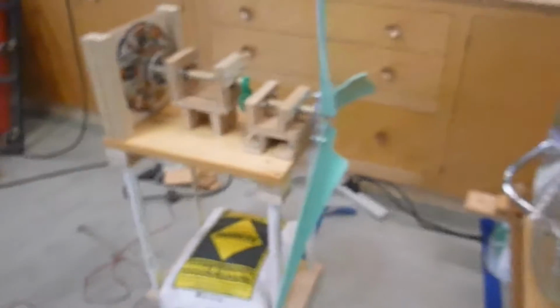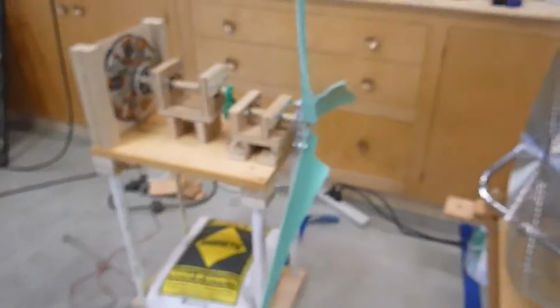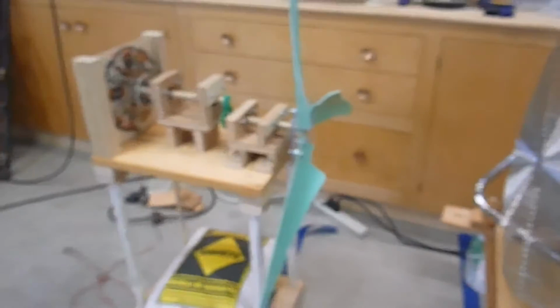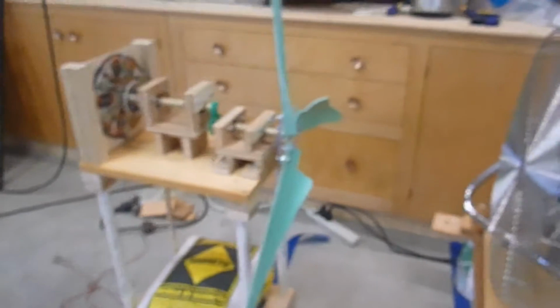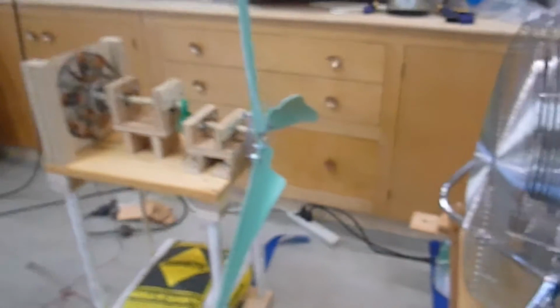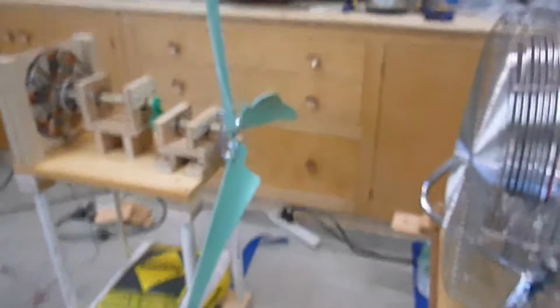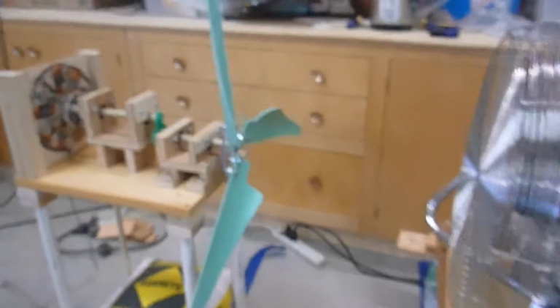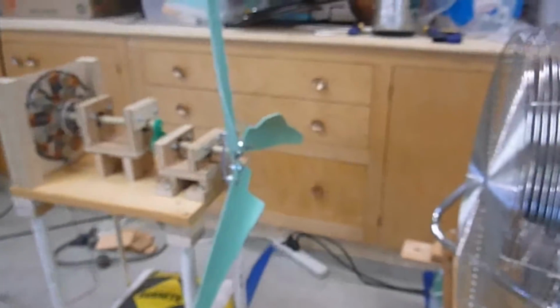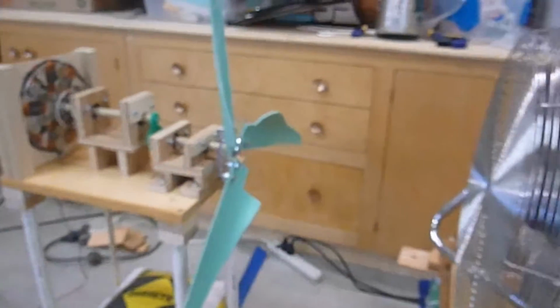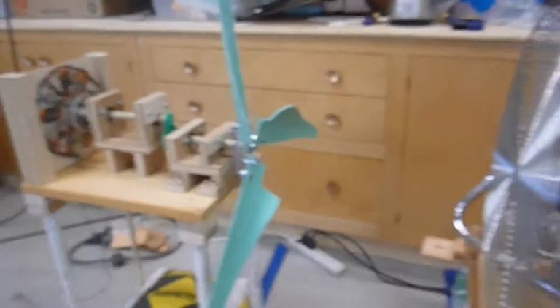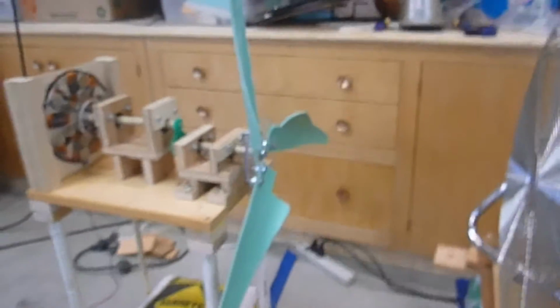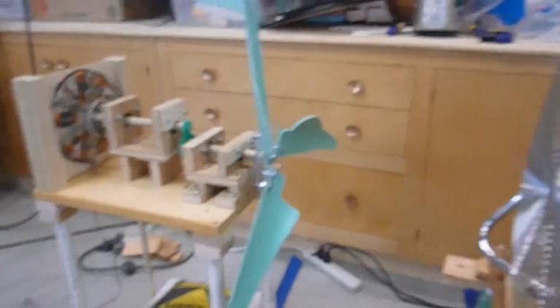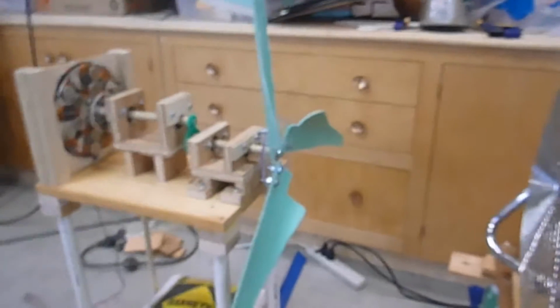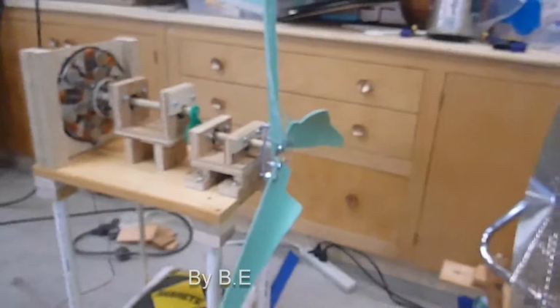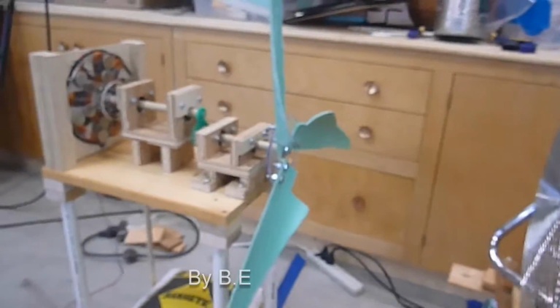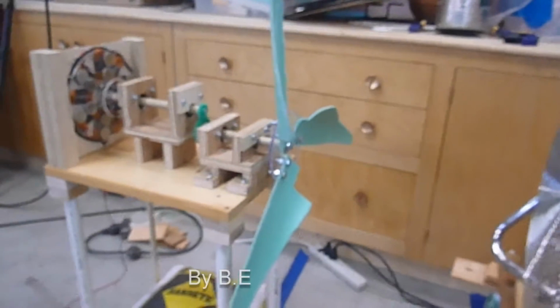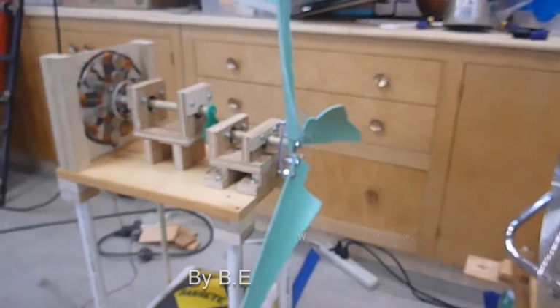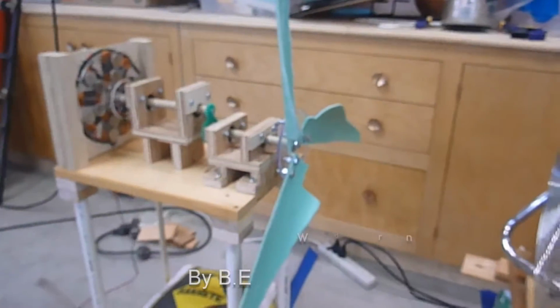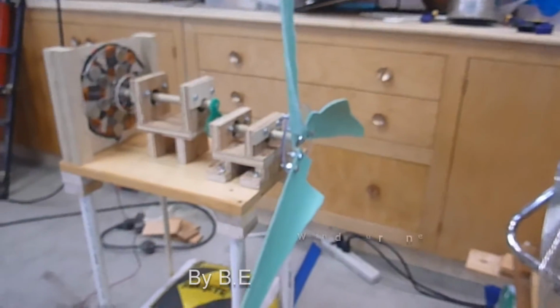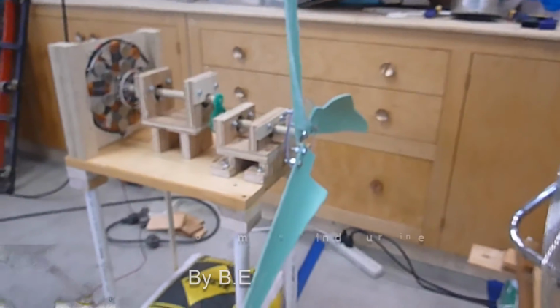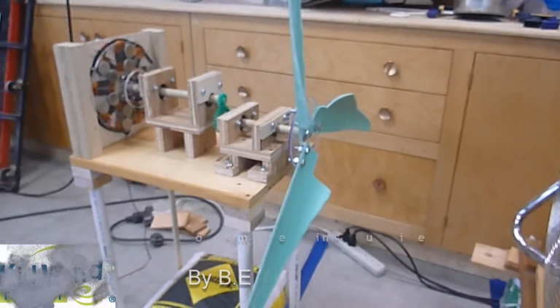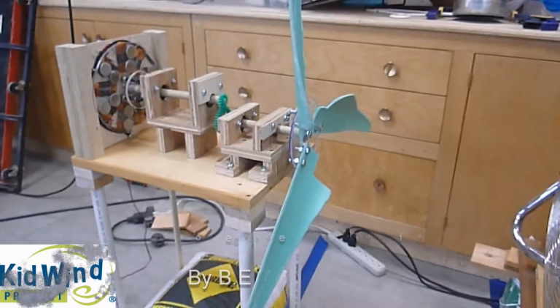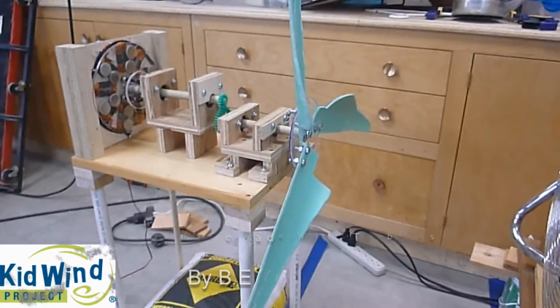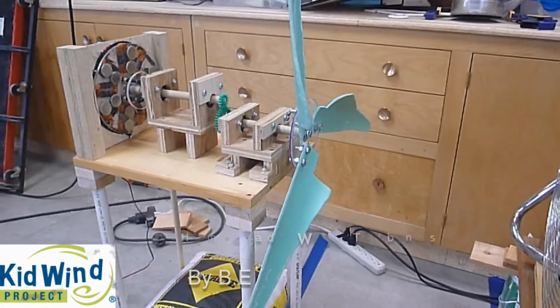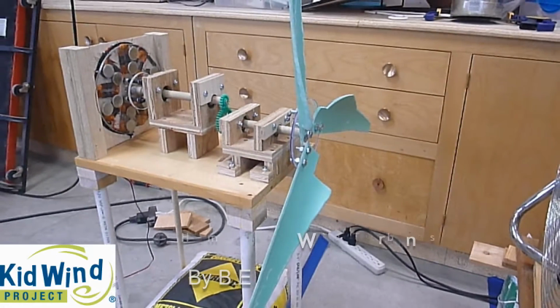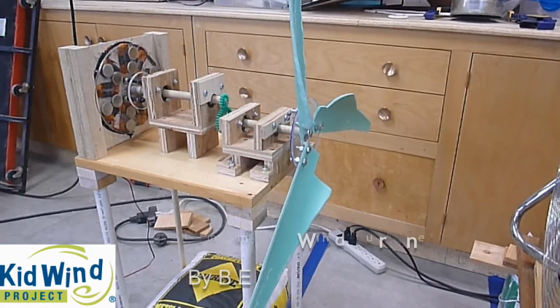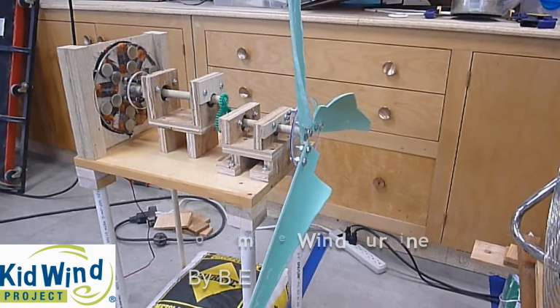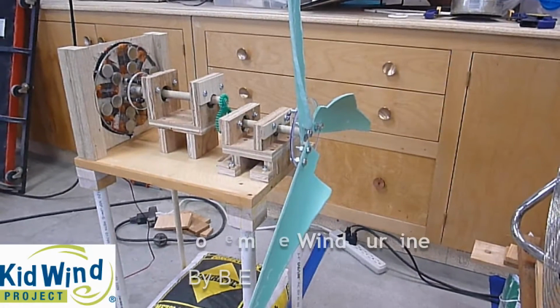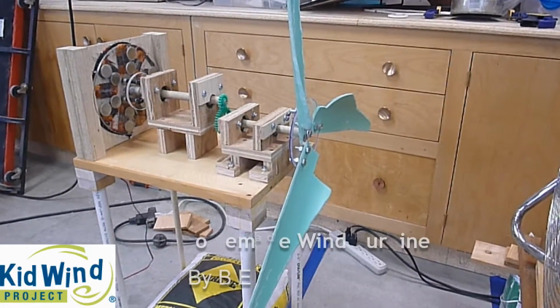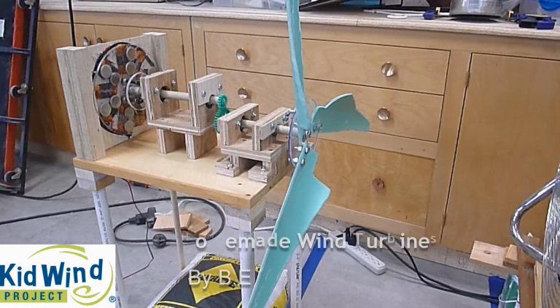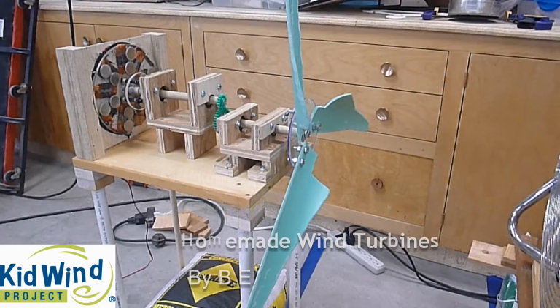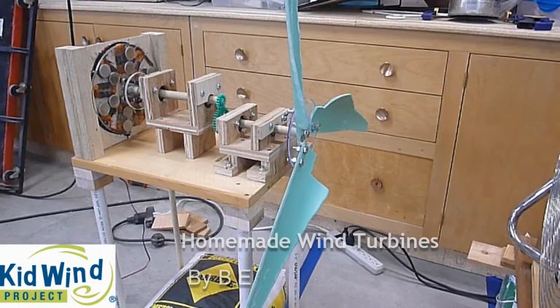Basement Engineer here, and today we'll take a look at a couple of wind turbines I designed for the Kid Wind Contest.